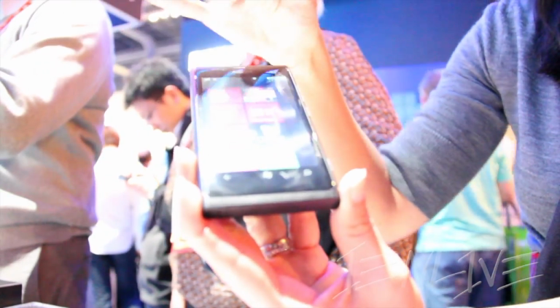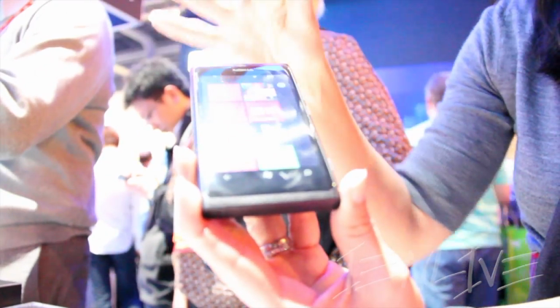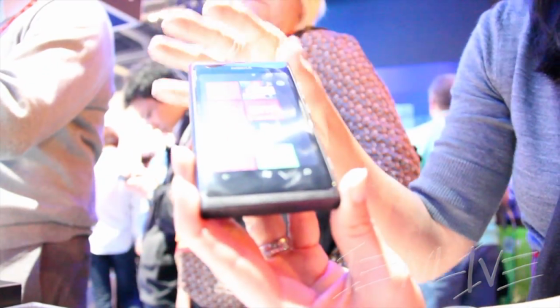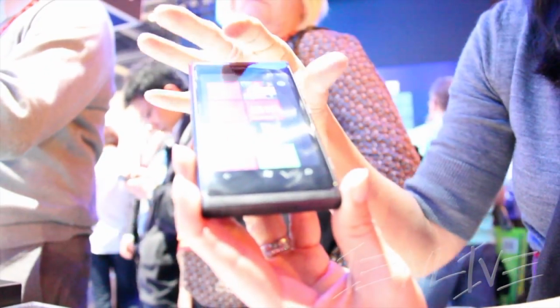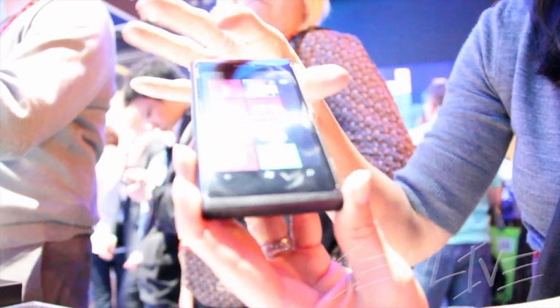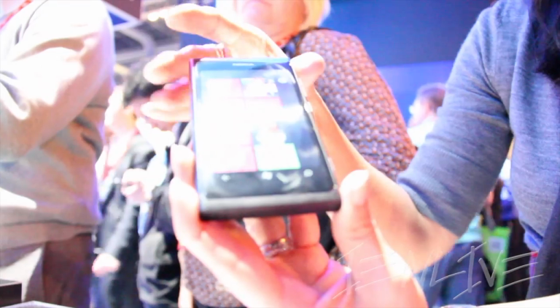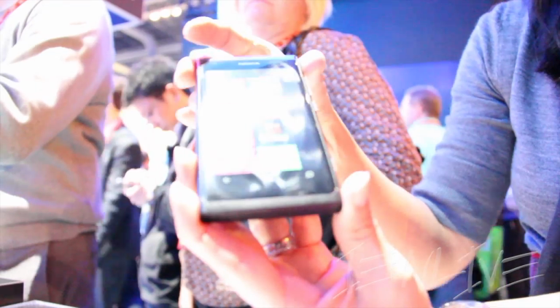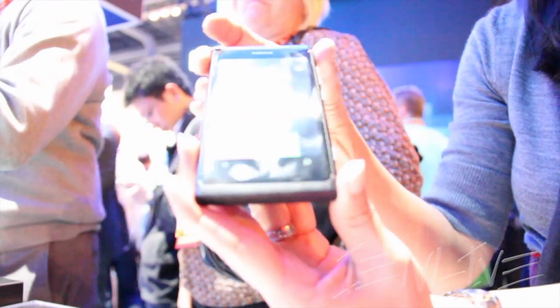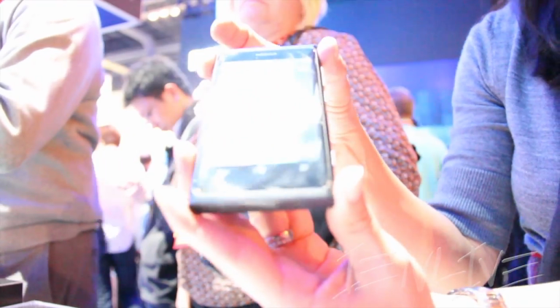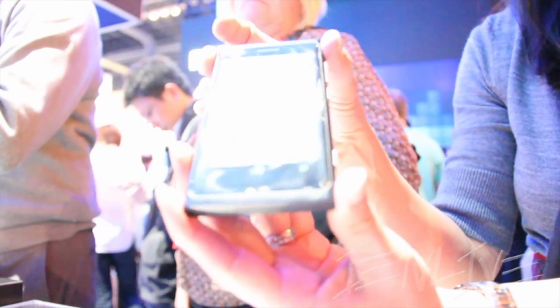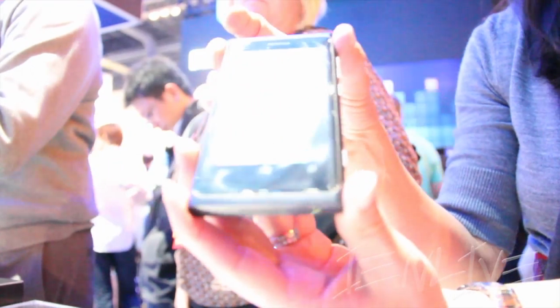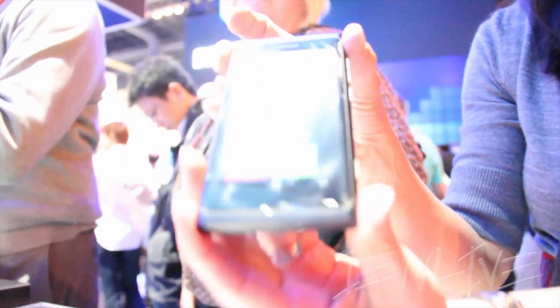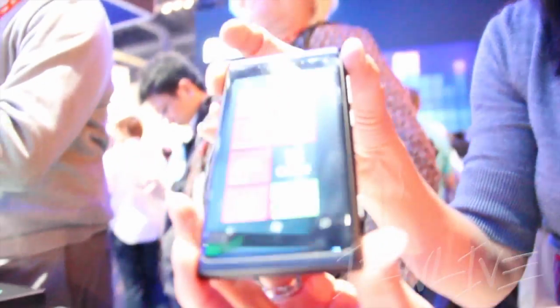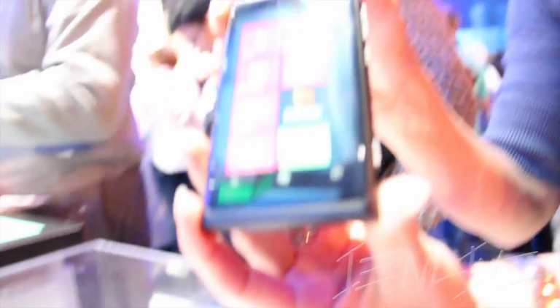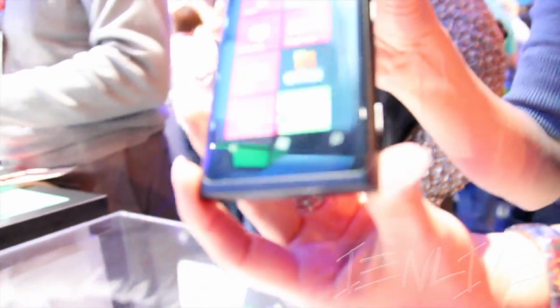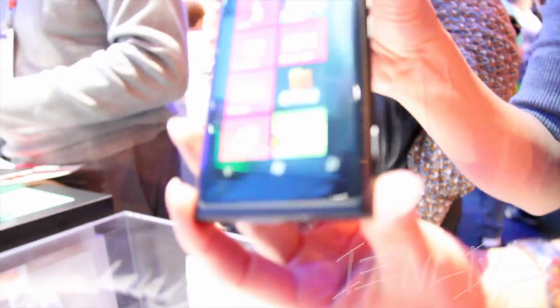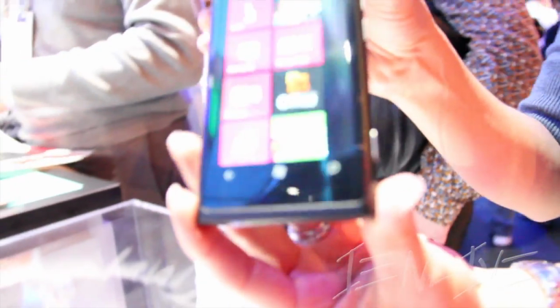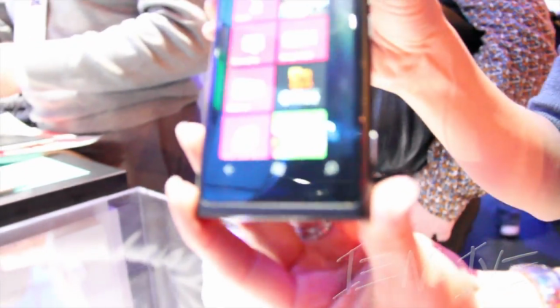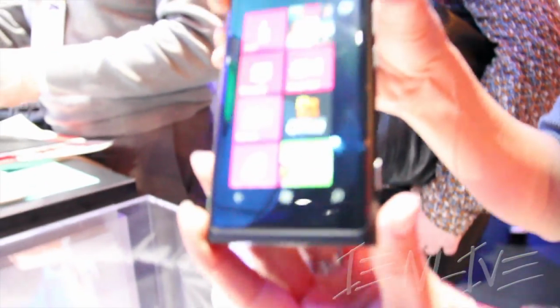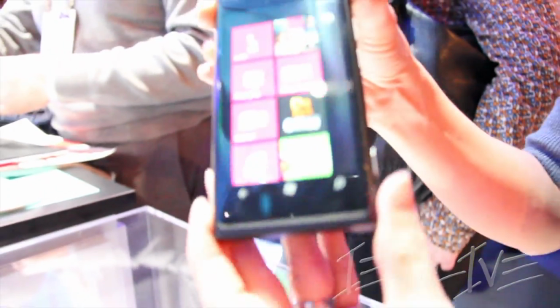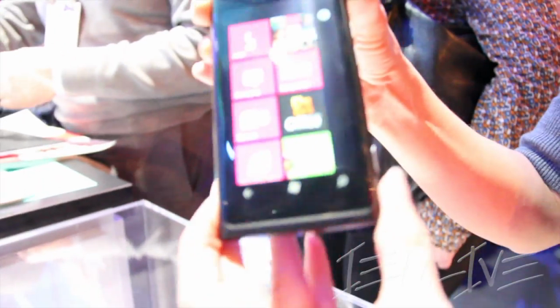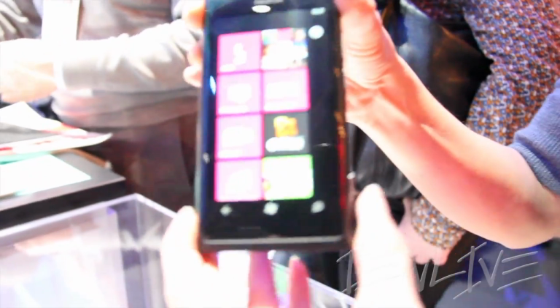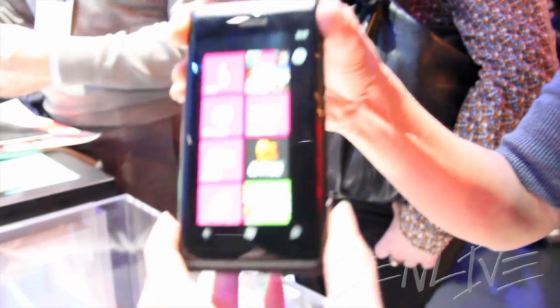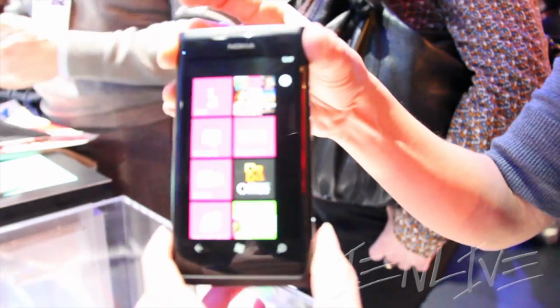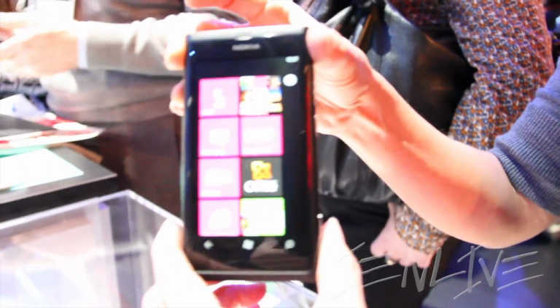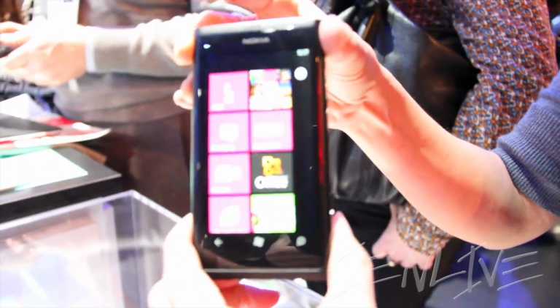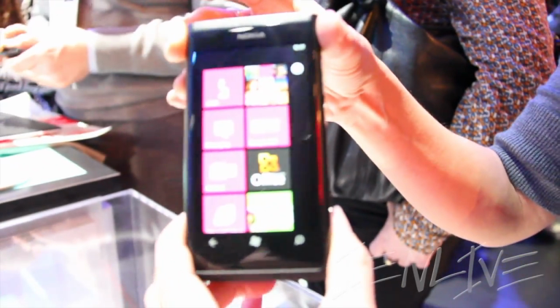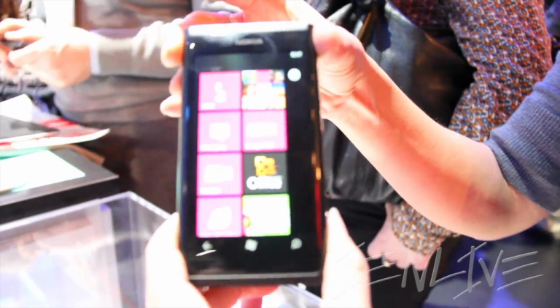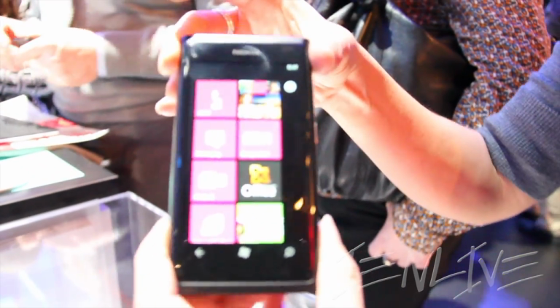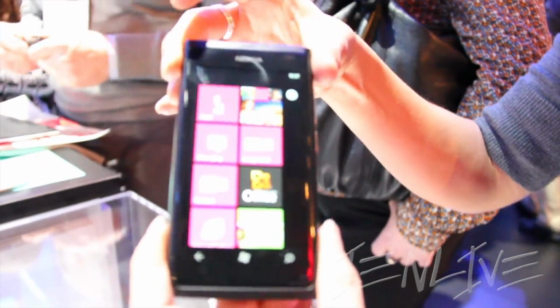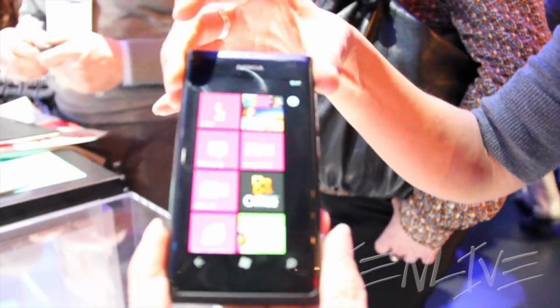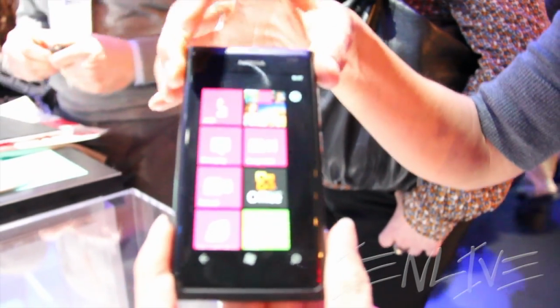This is also supporting the Windows Phone platform, Mango 7.5.